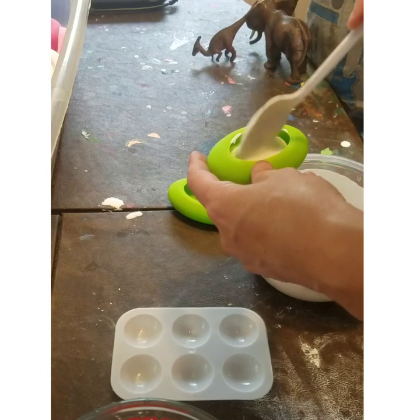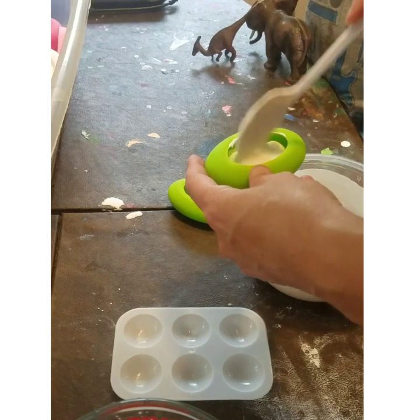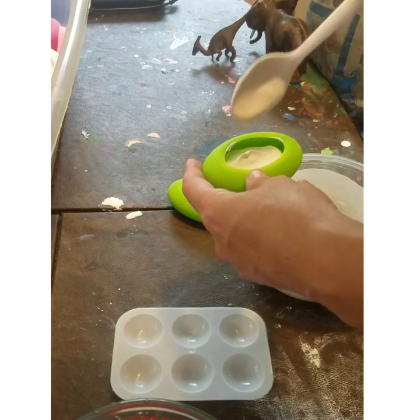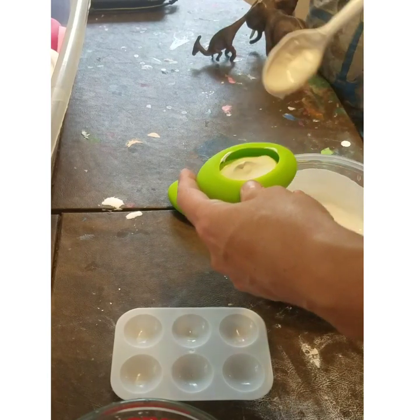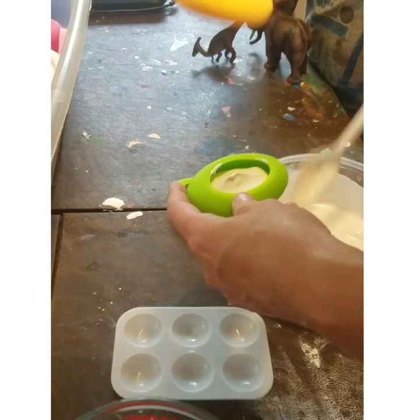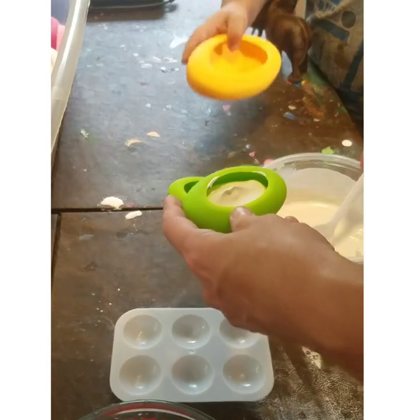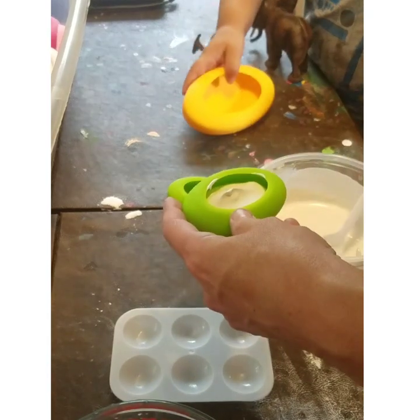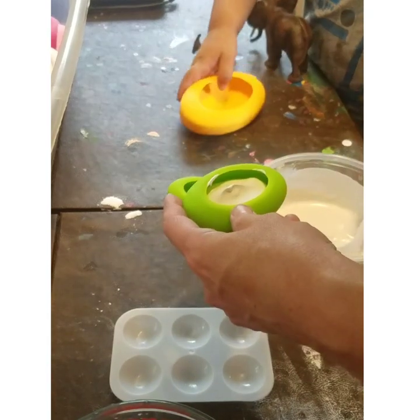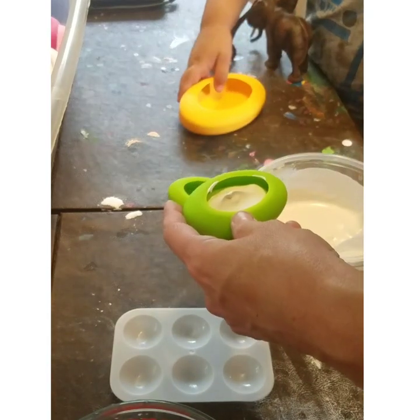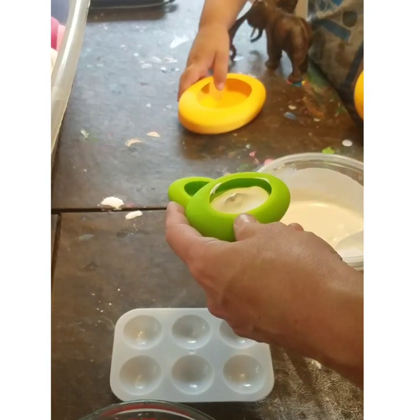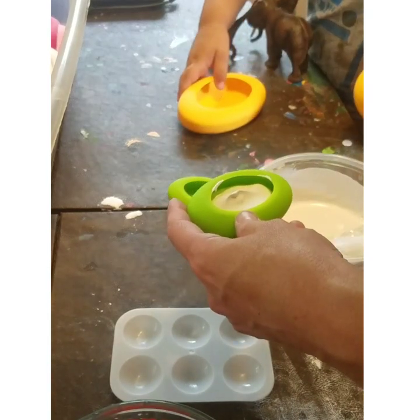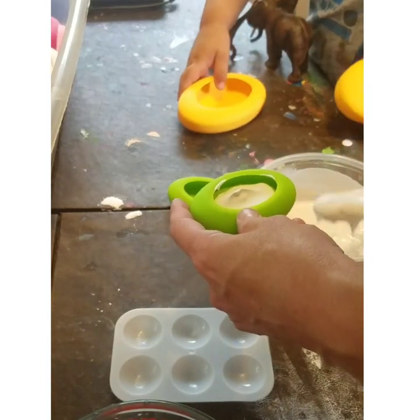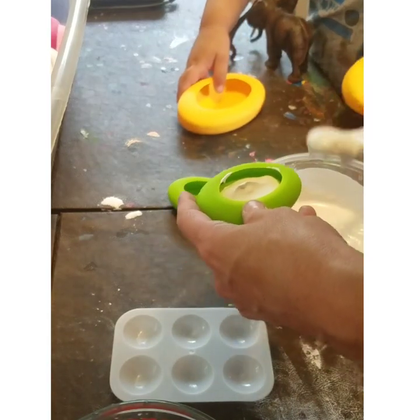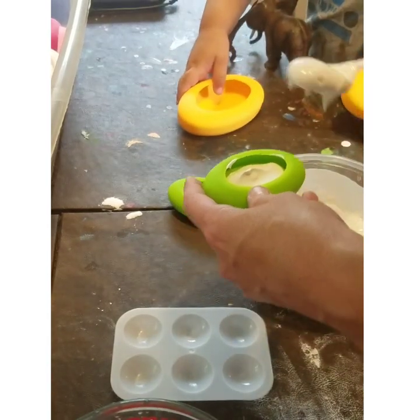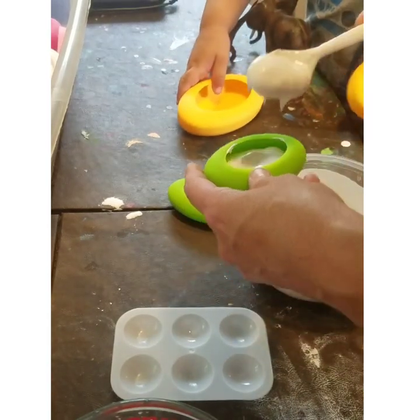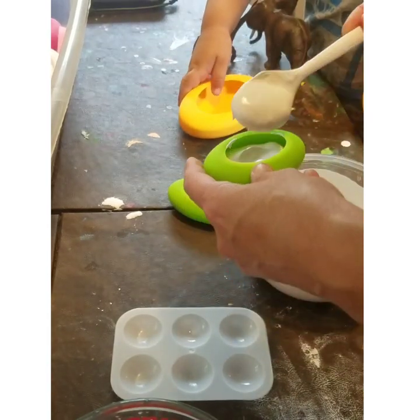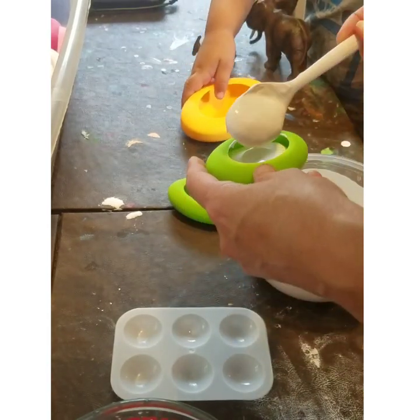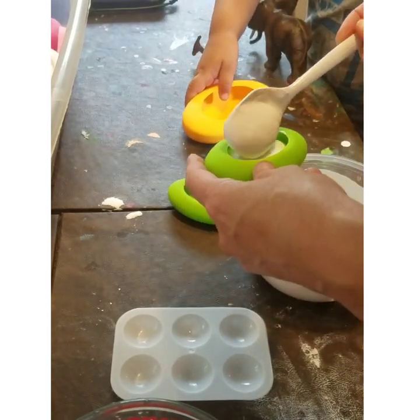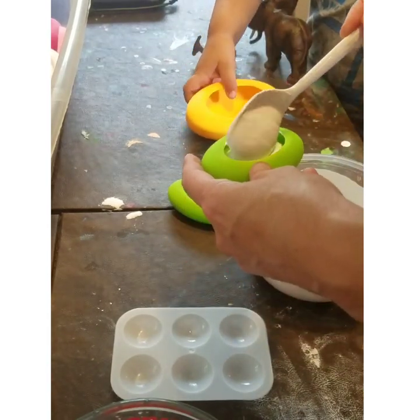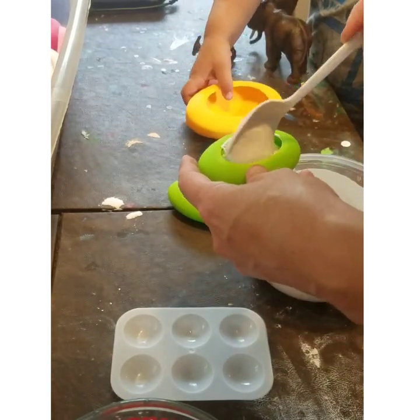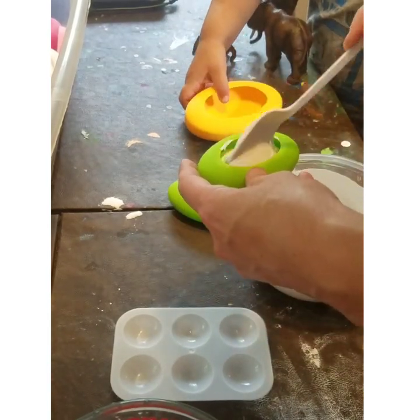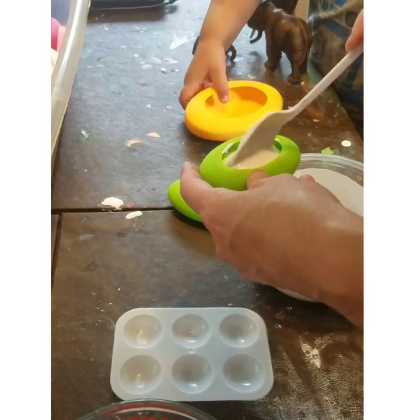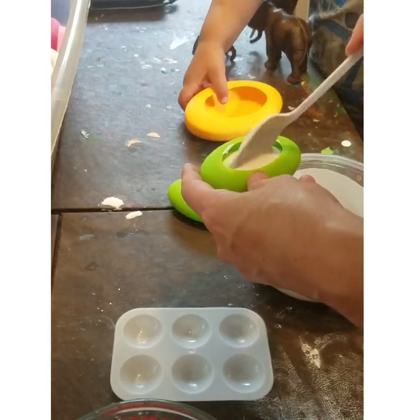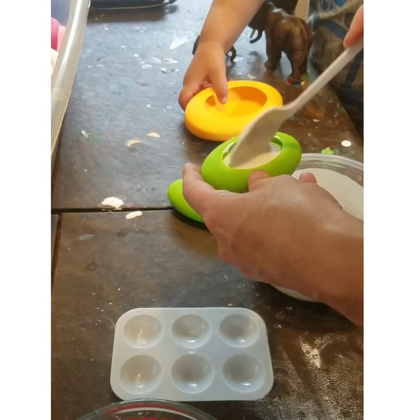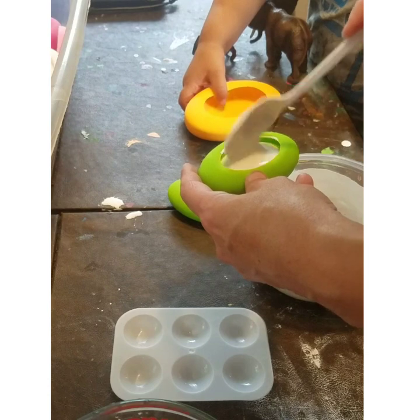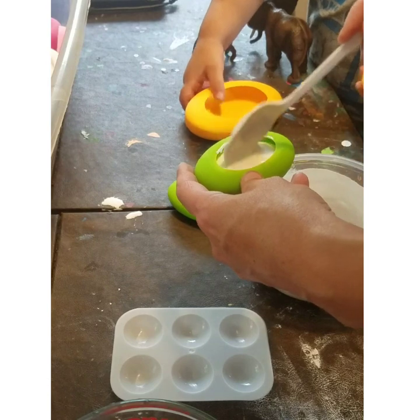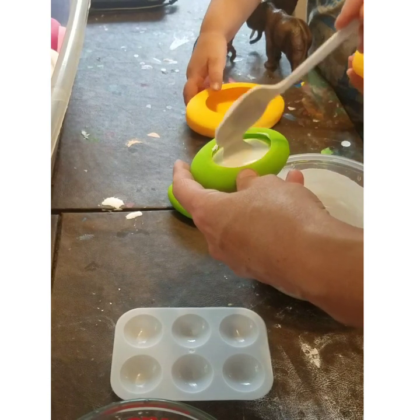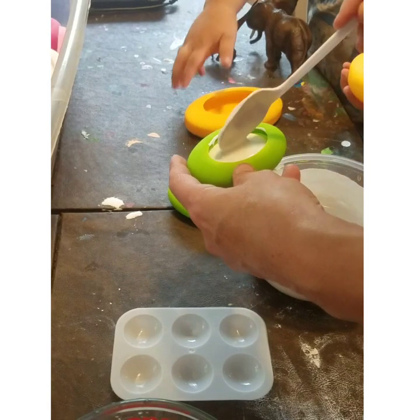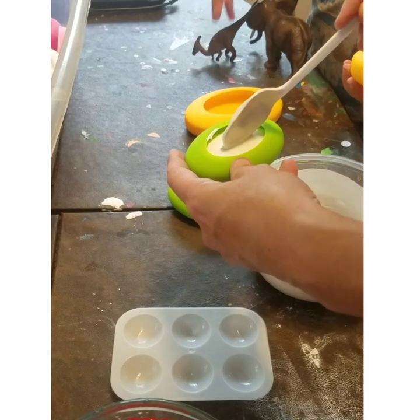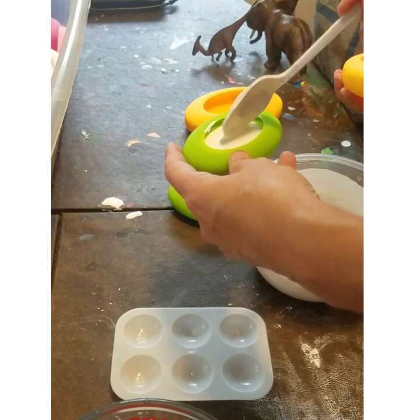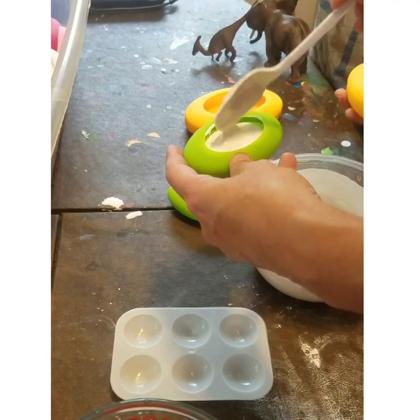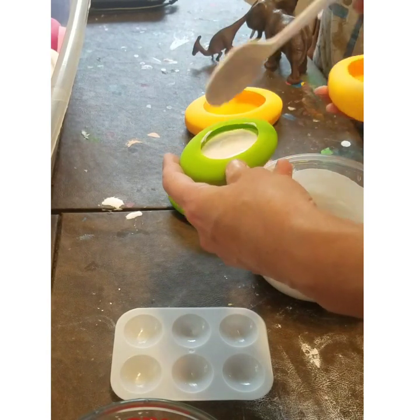I'm making molds of the oval. I want to make oval.